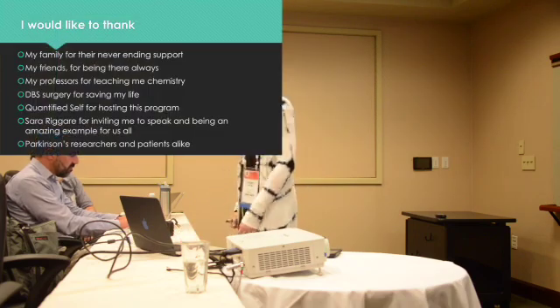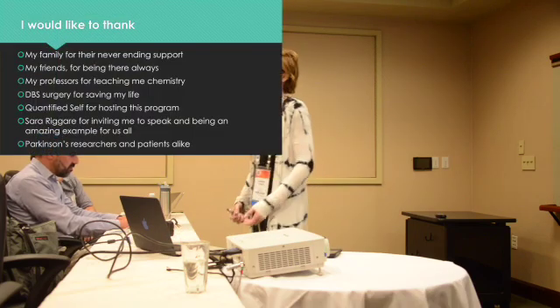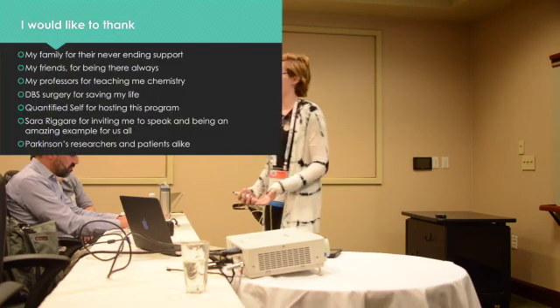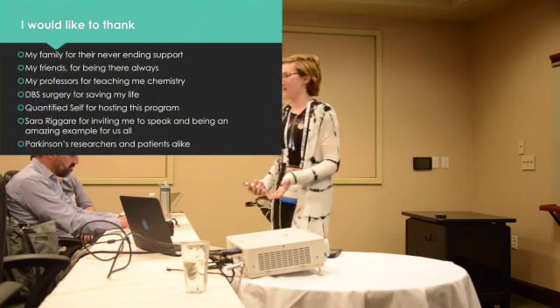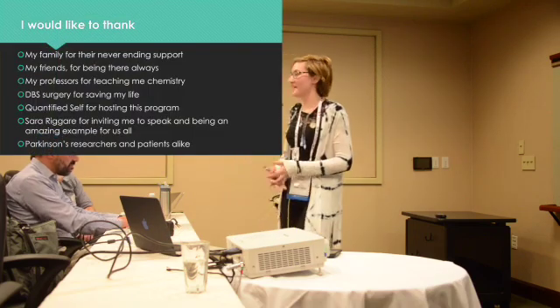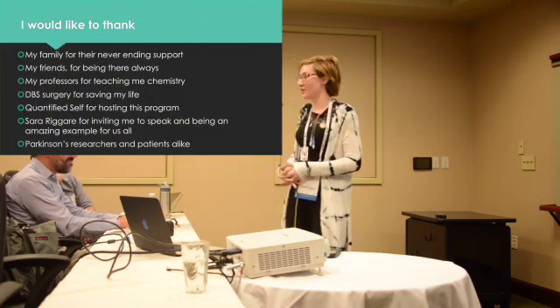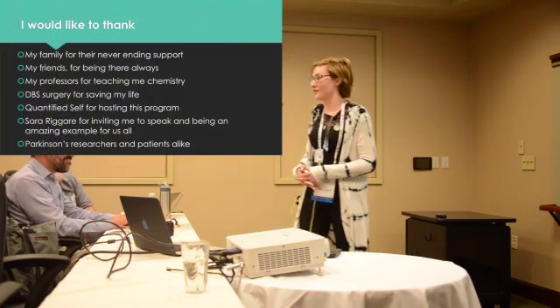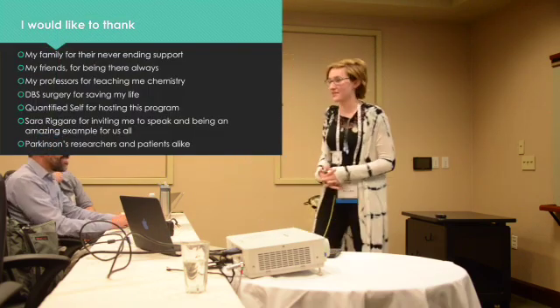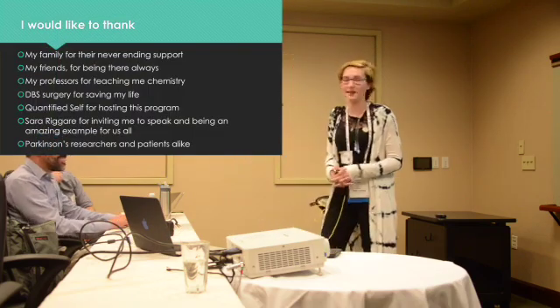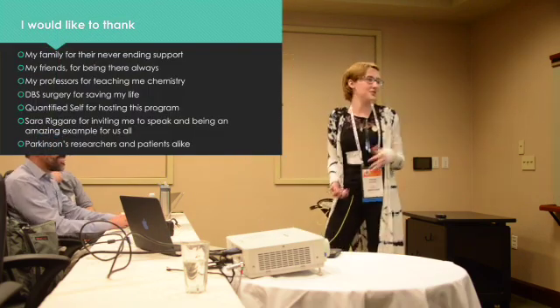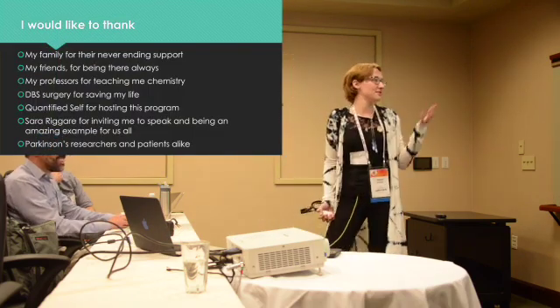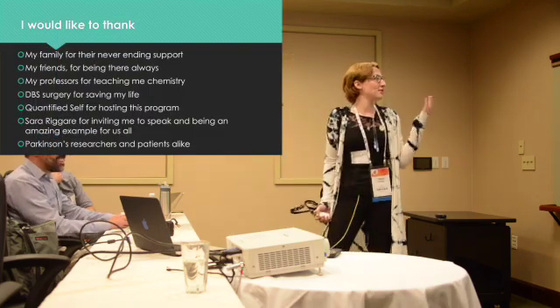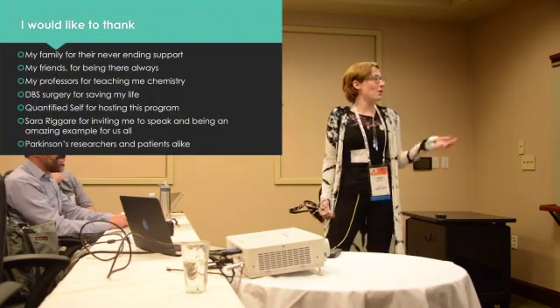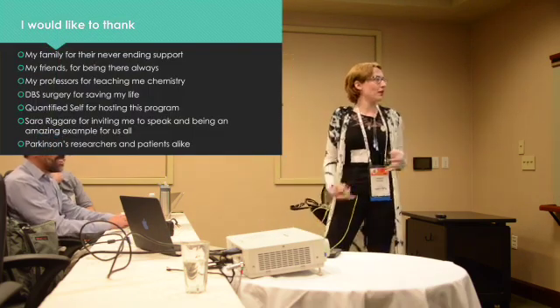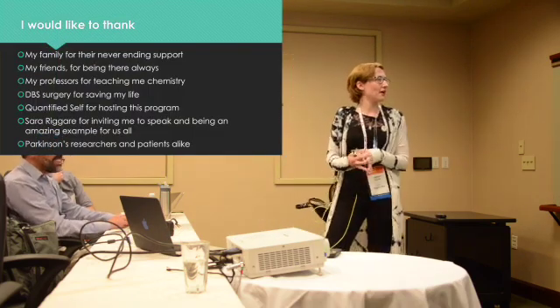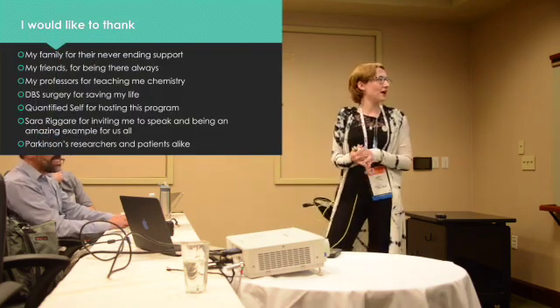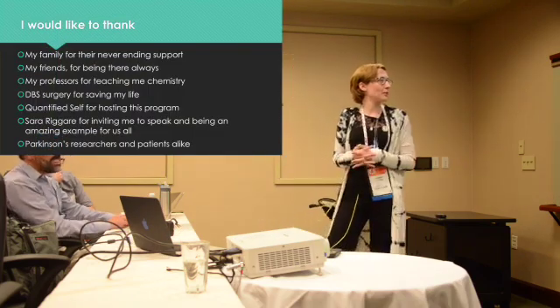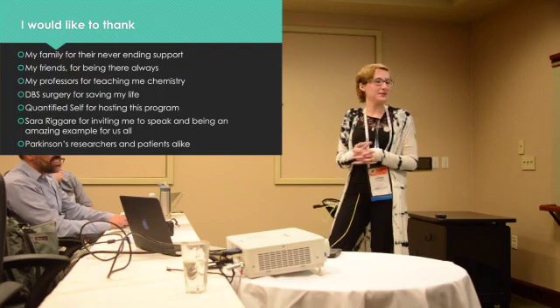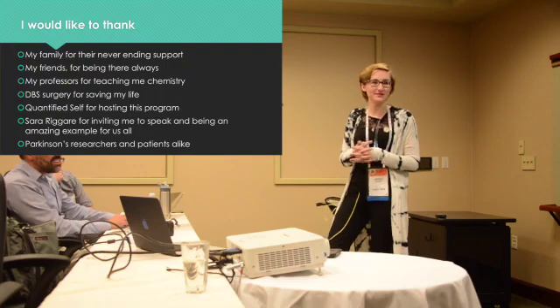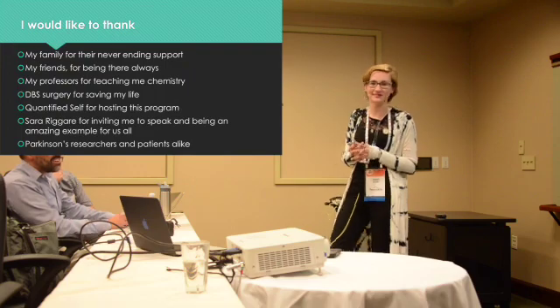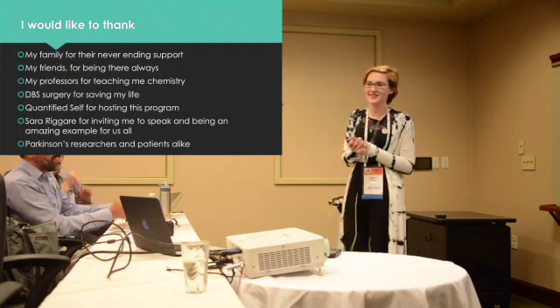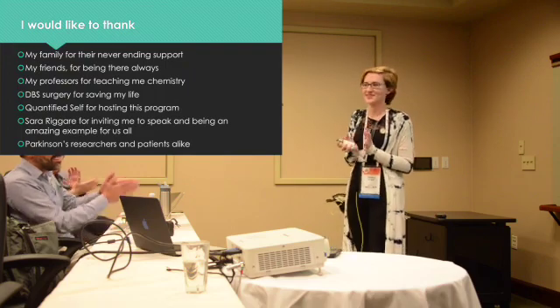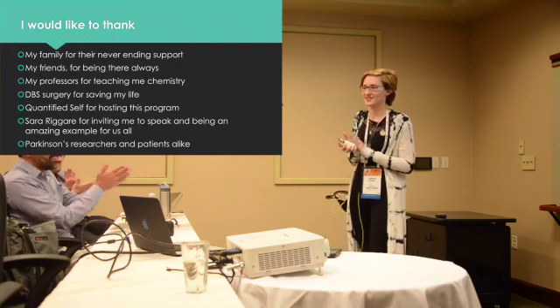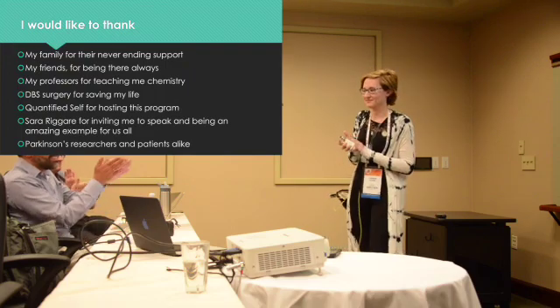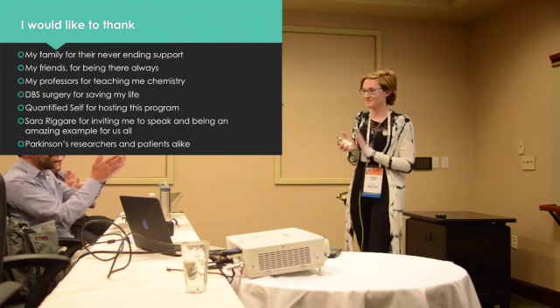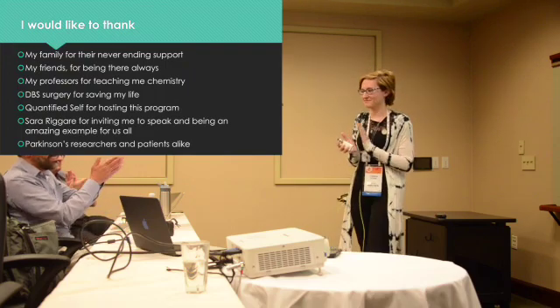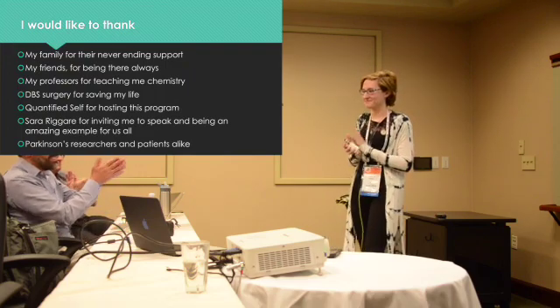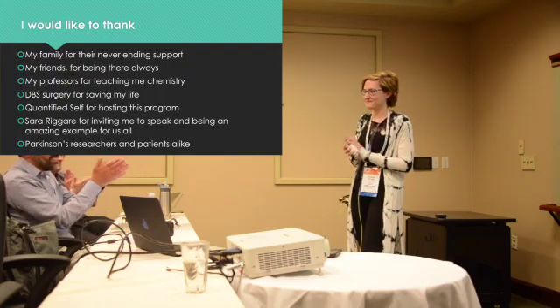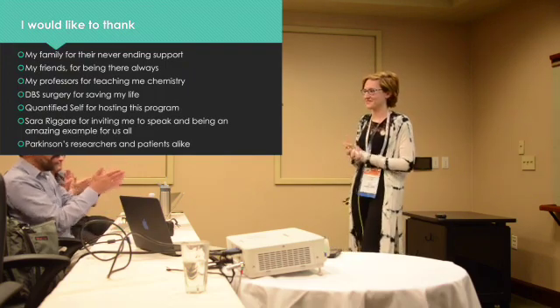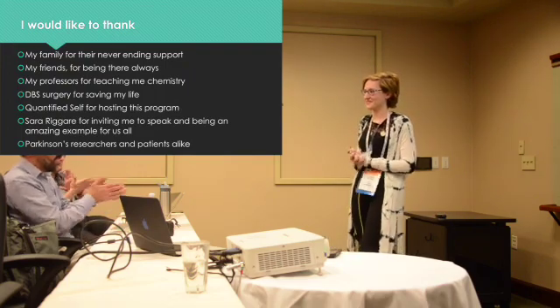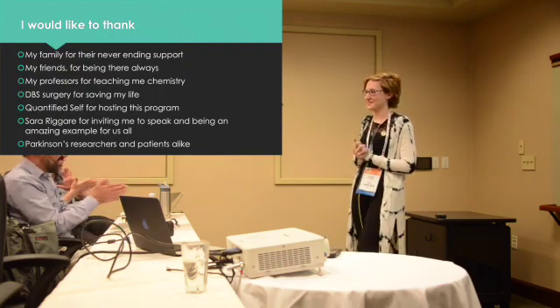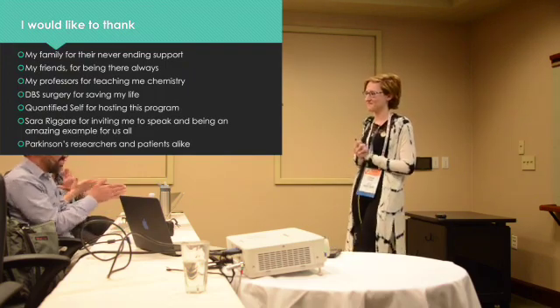Thank you all for listening. I just want to thank a couple people. Thank you.